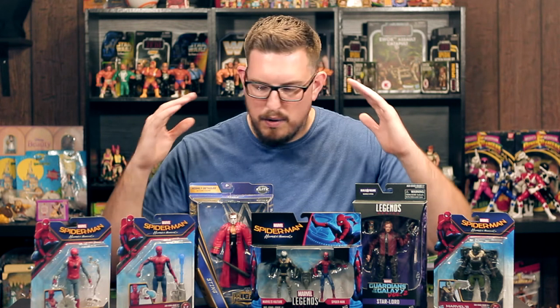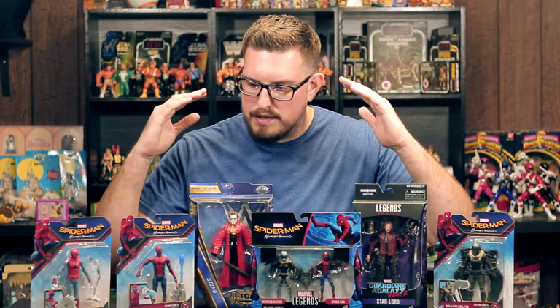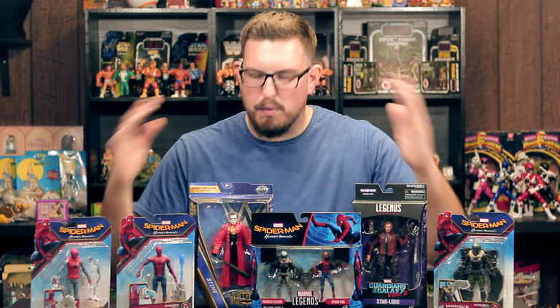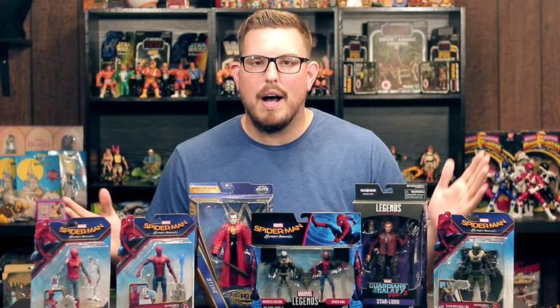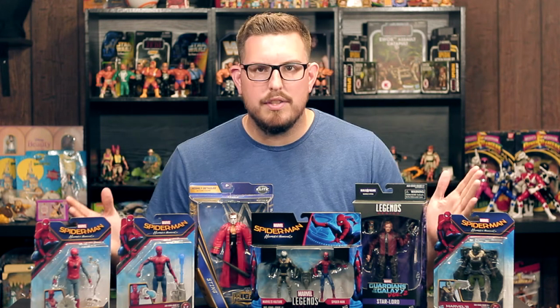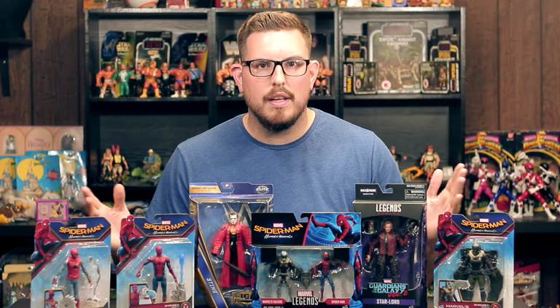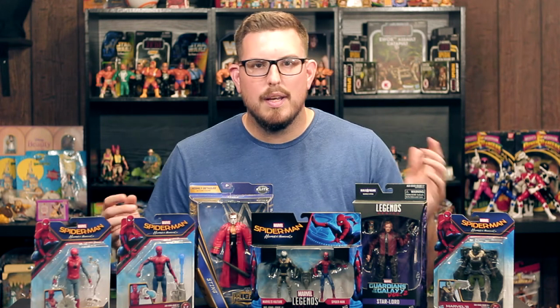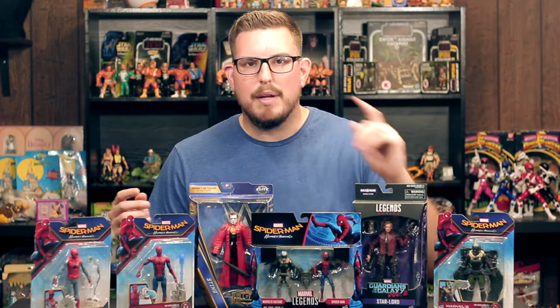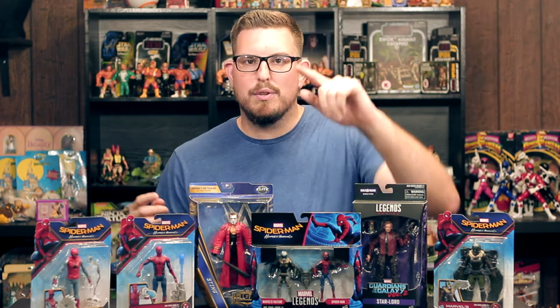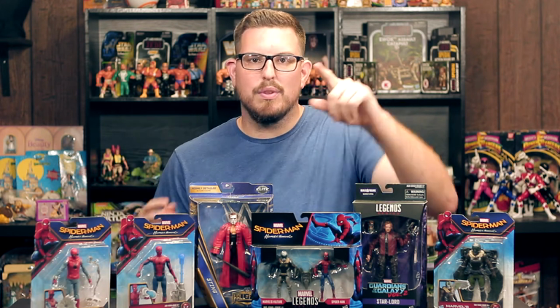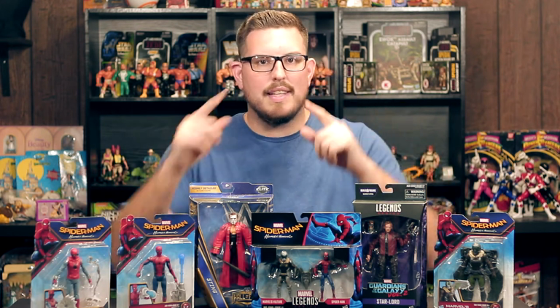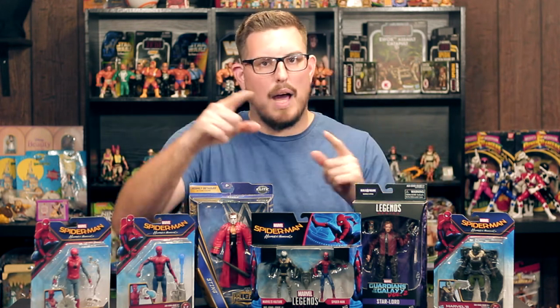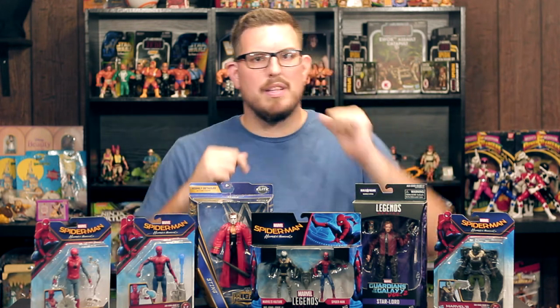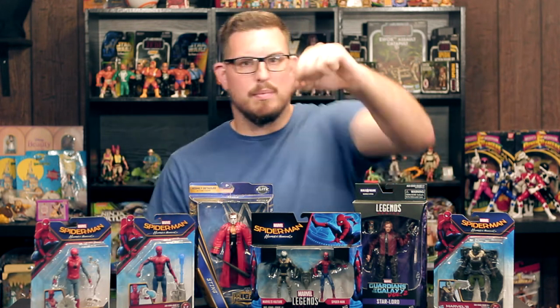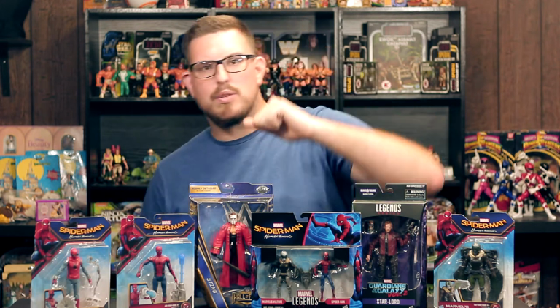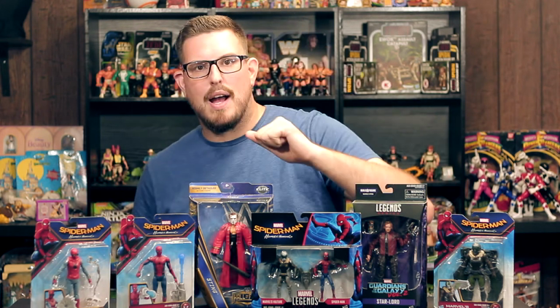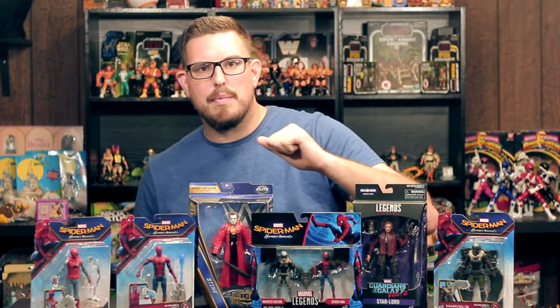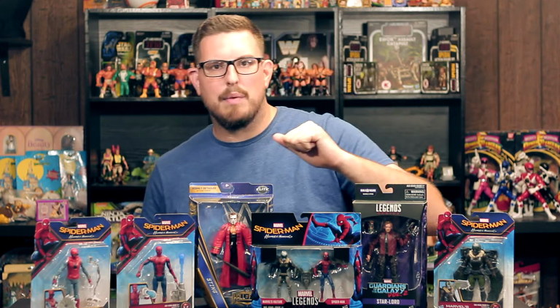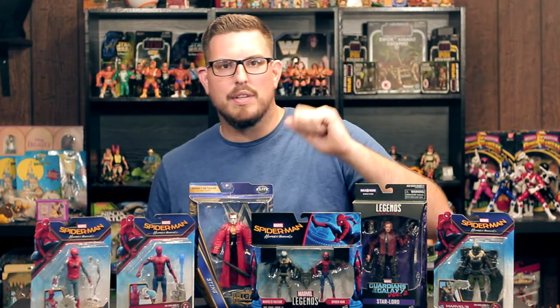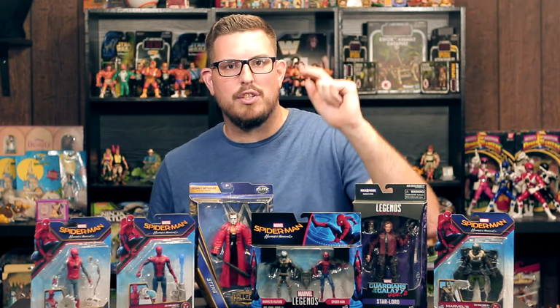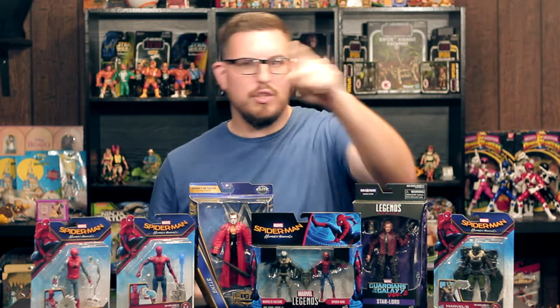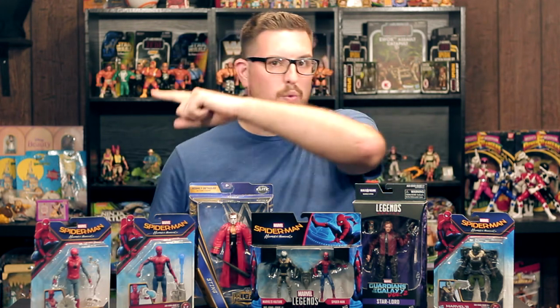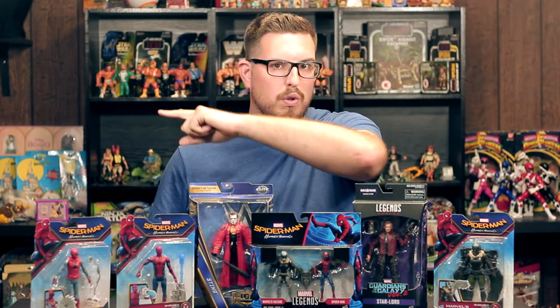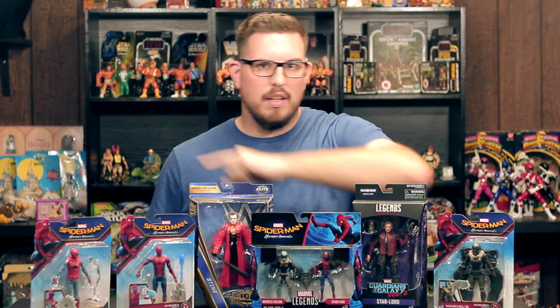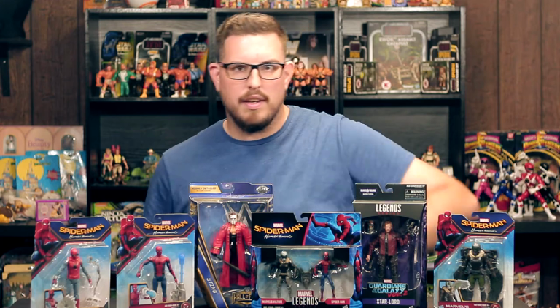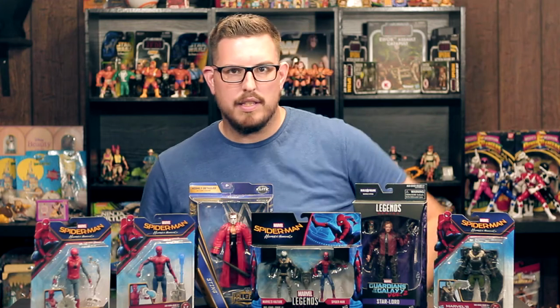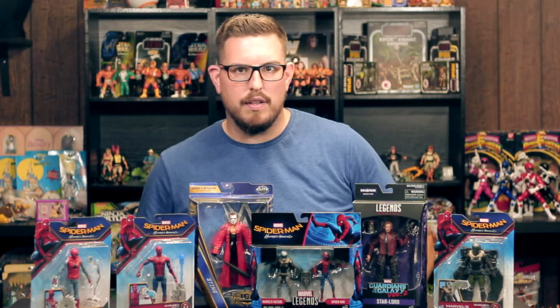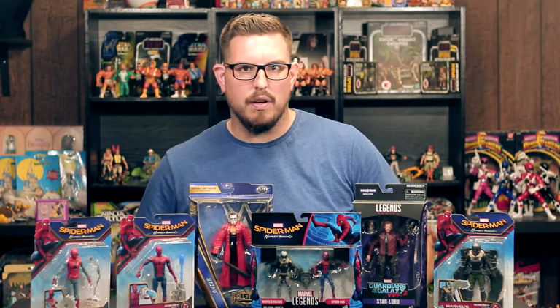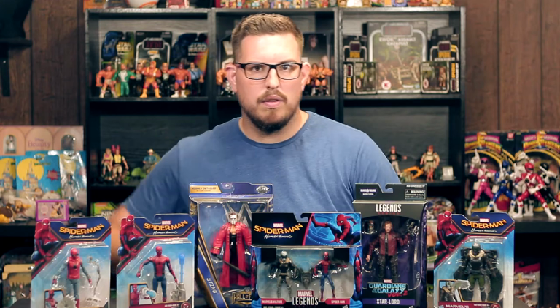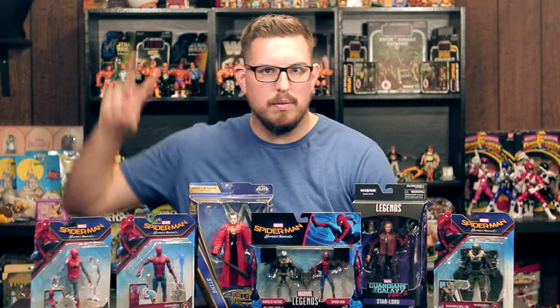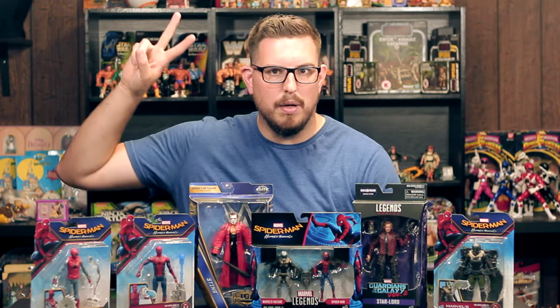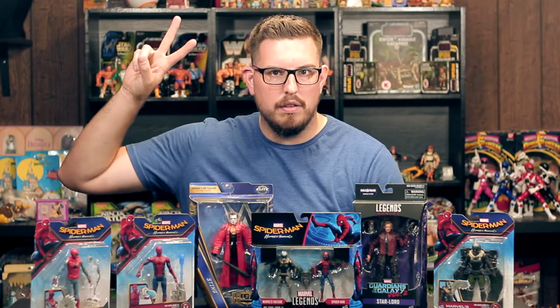Alright, so those are my pickups. I want to thank you guys for watching — make sure you like, comment, and subscribe, and I will catch you in the next video. Peace.